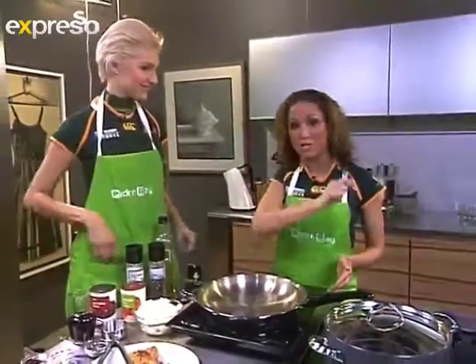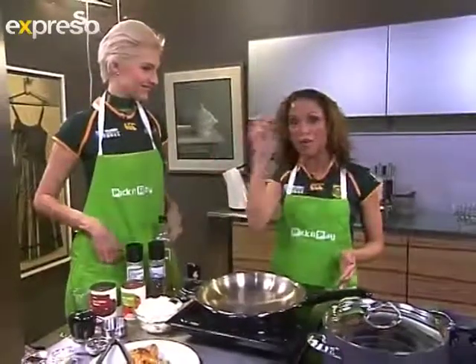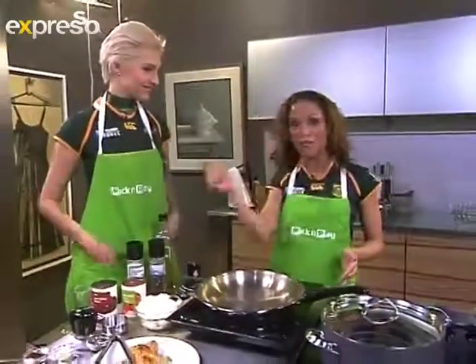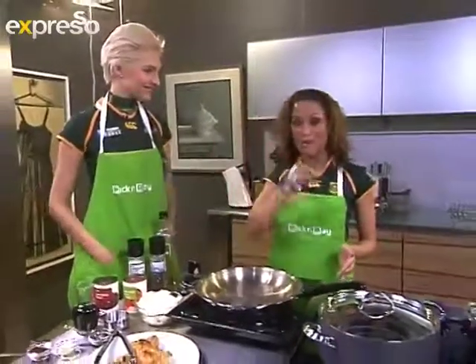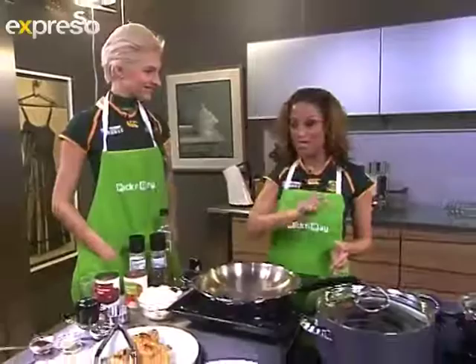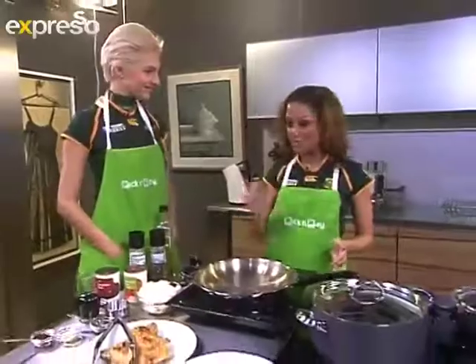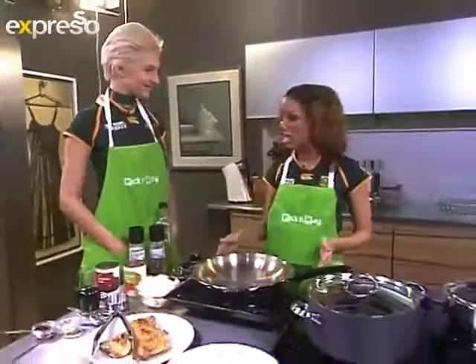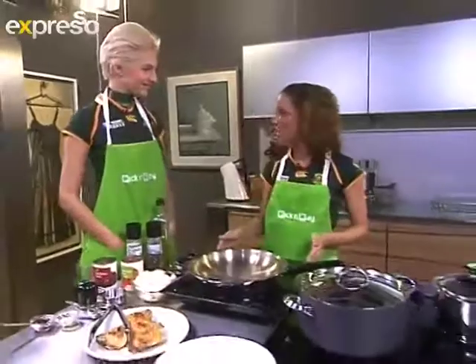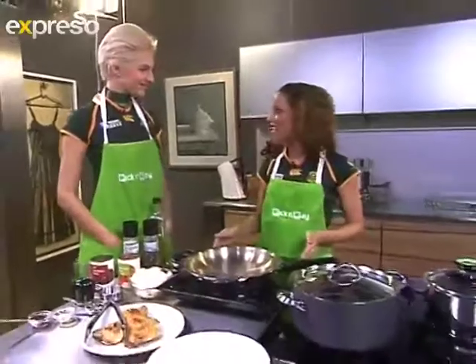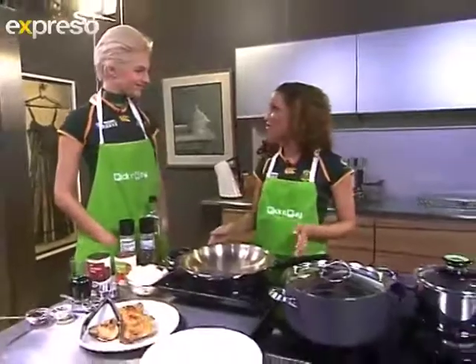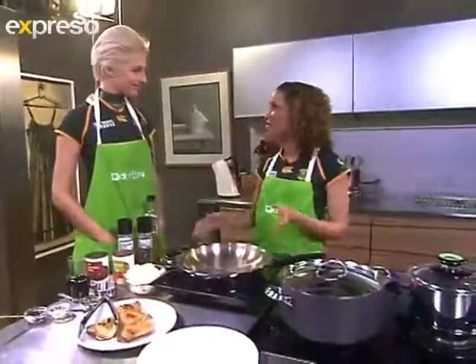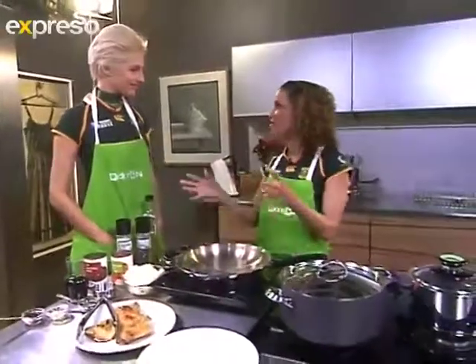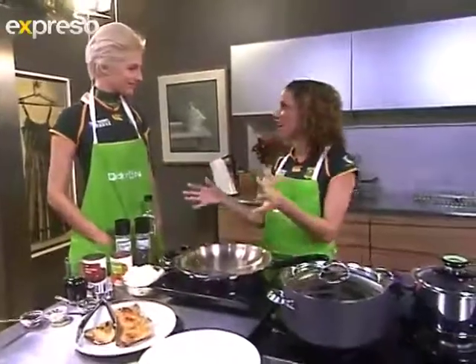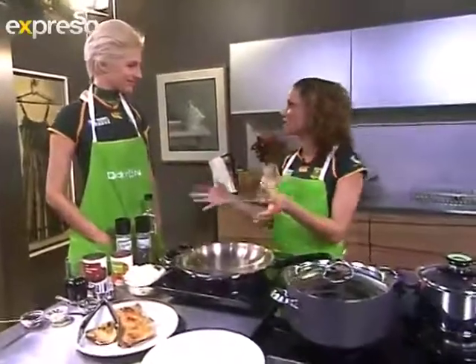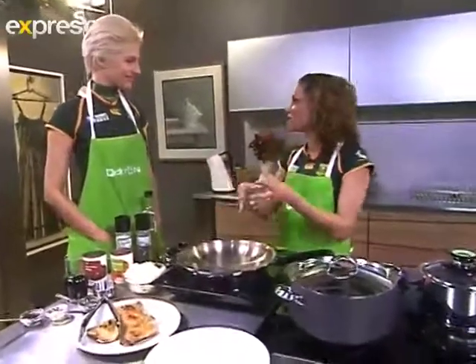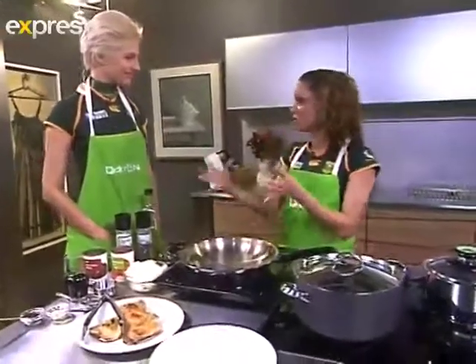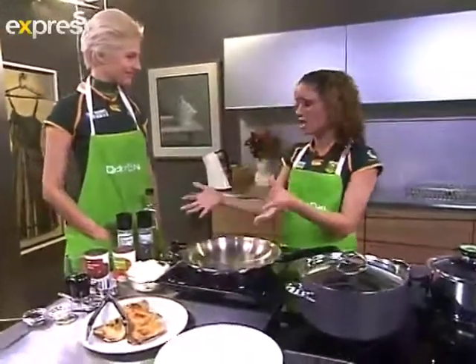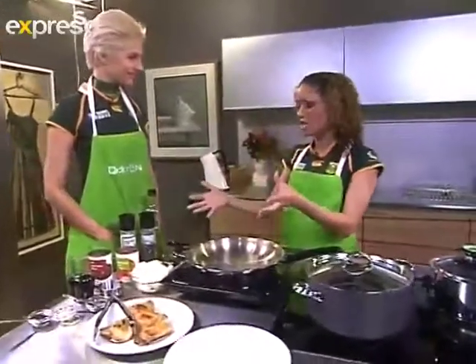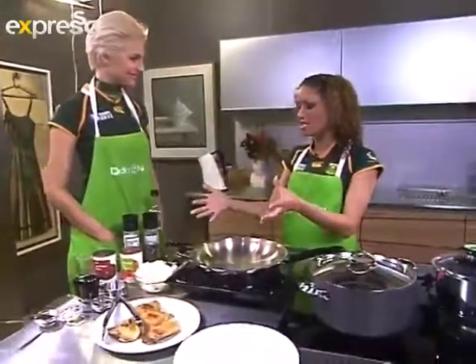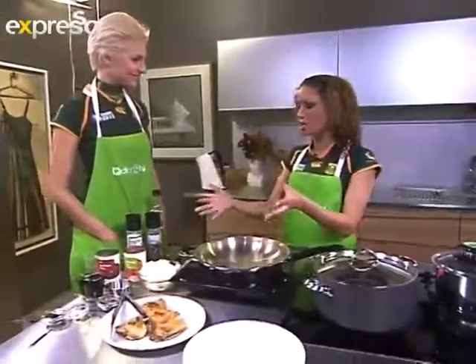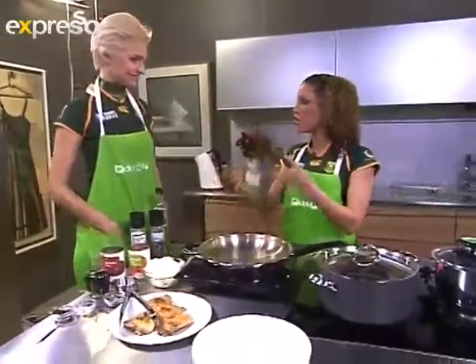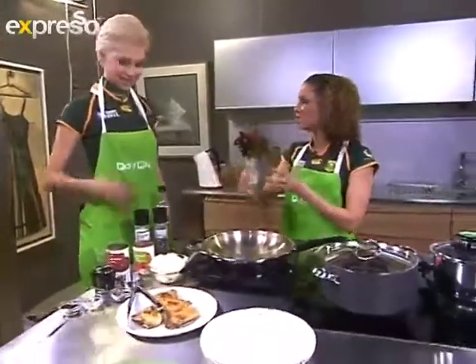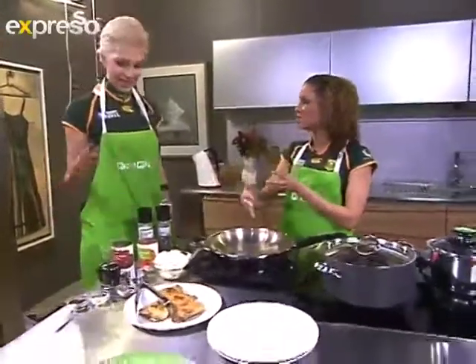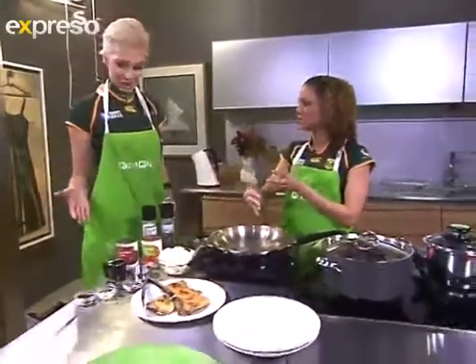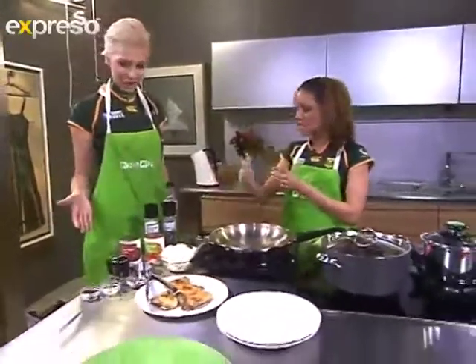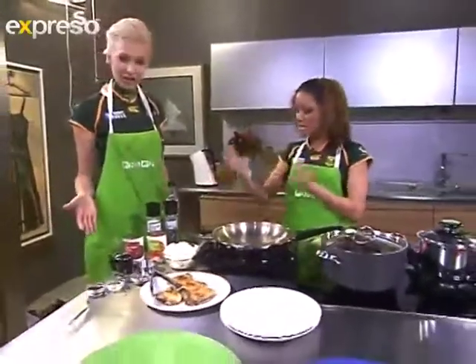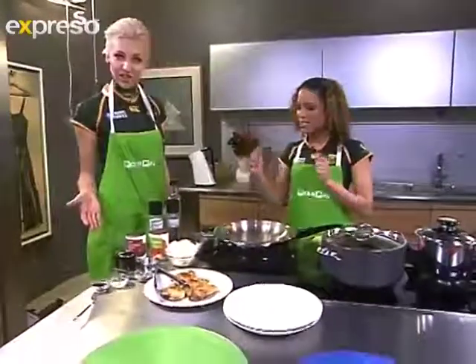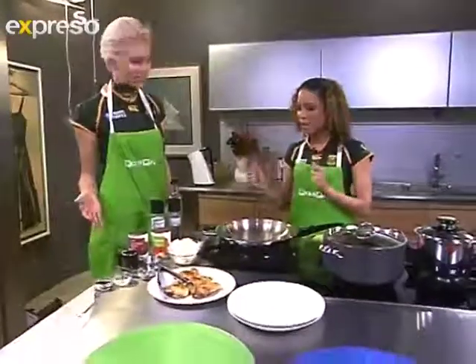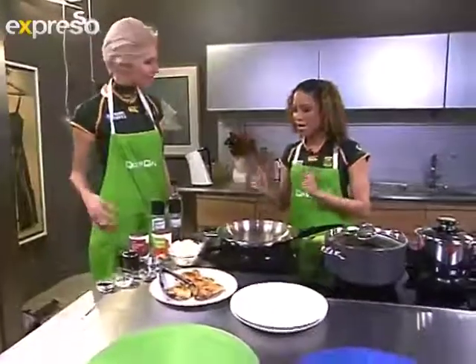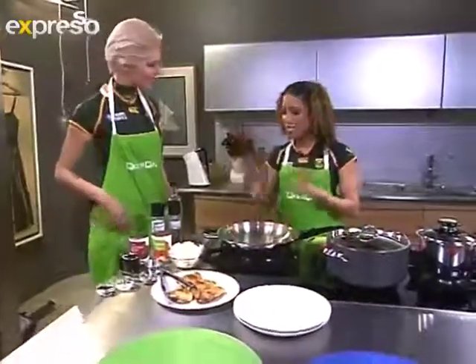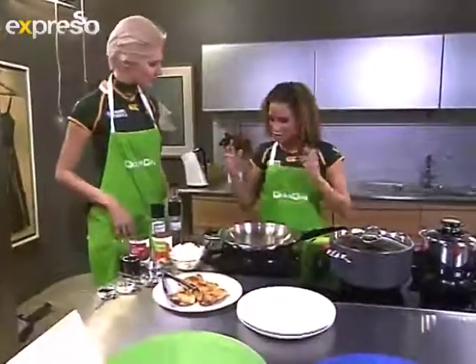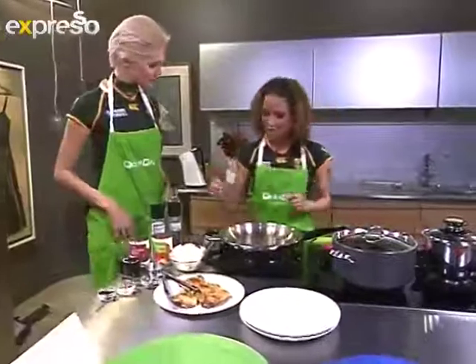You have your Snappy Chef ready and the ingredients that you need are quite simple as well. Yes, what are the ingredients? So let's go to them.